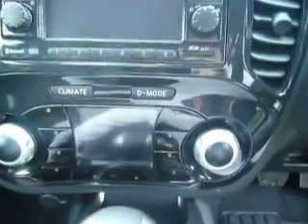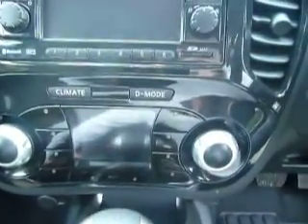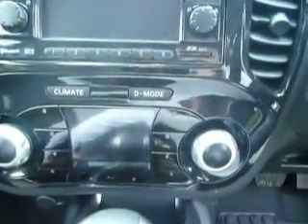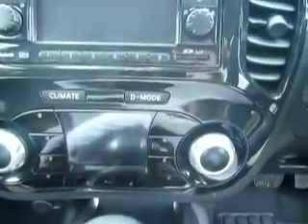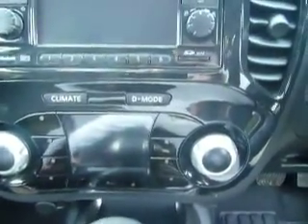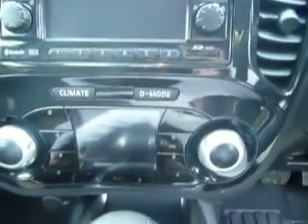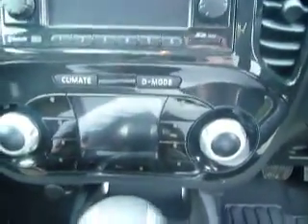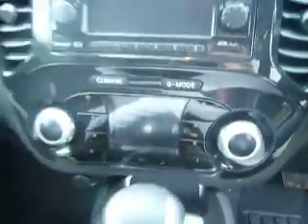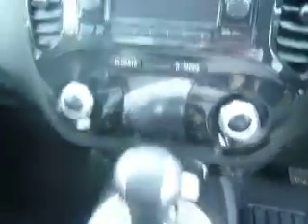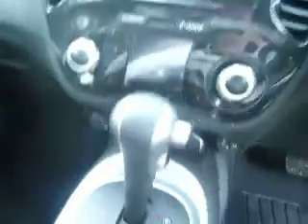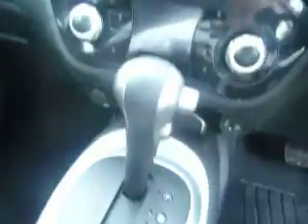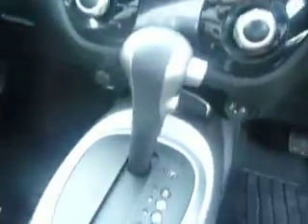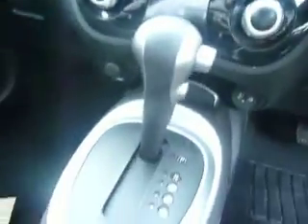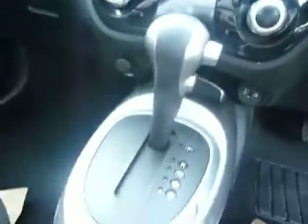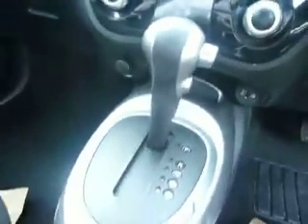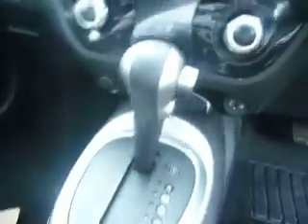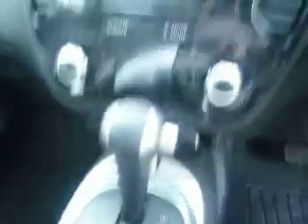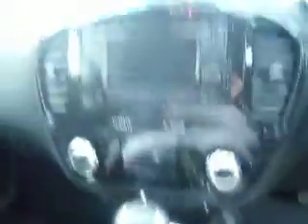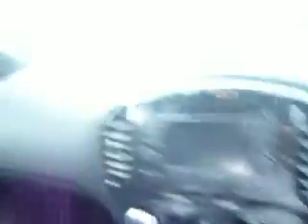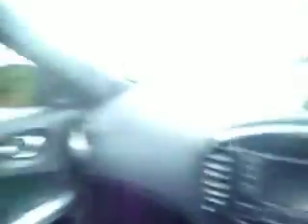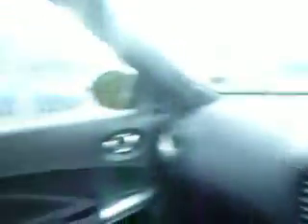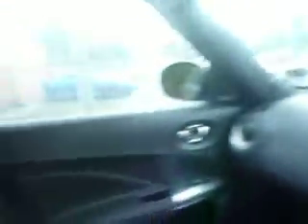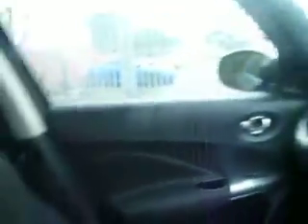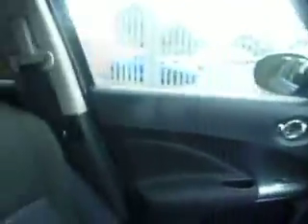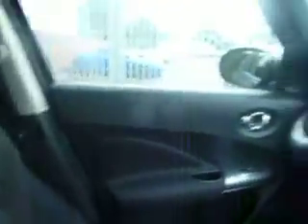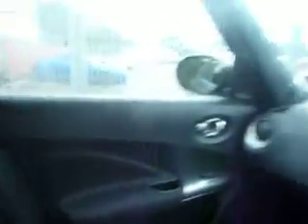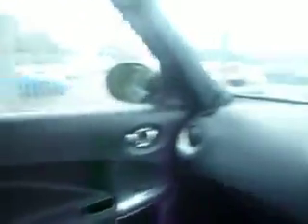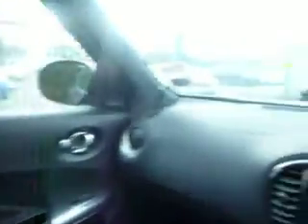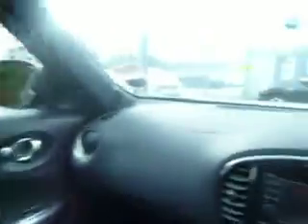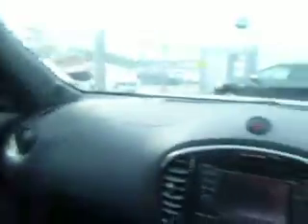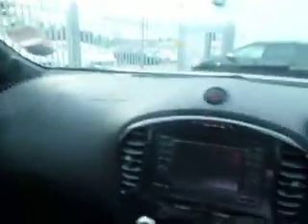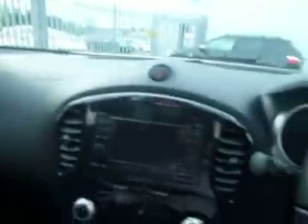Climate control. And this is an automatic and it's in immaculate condition inside and out.